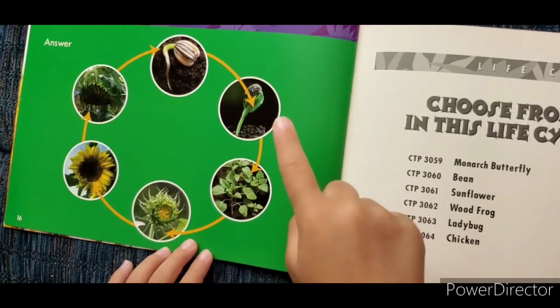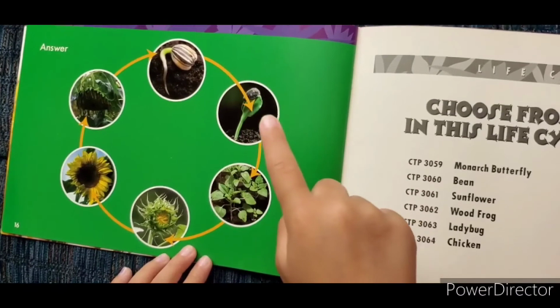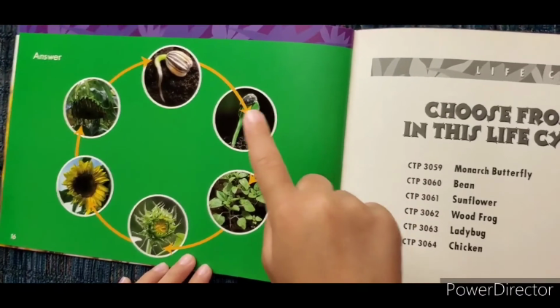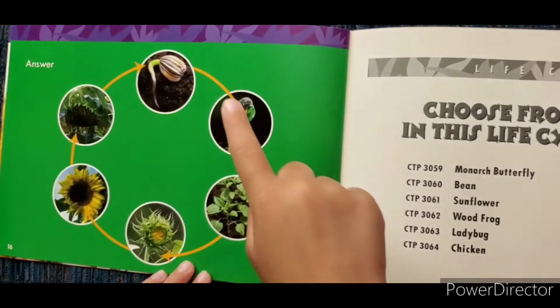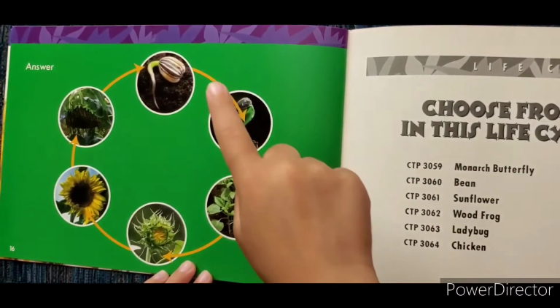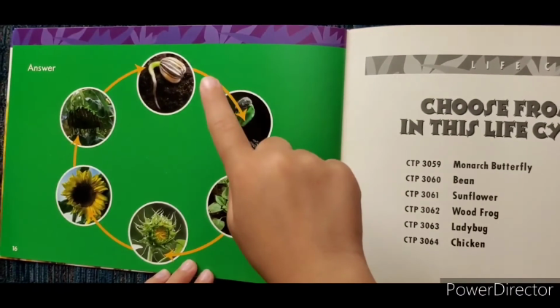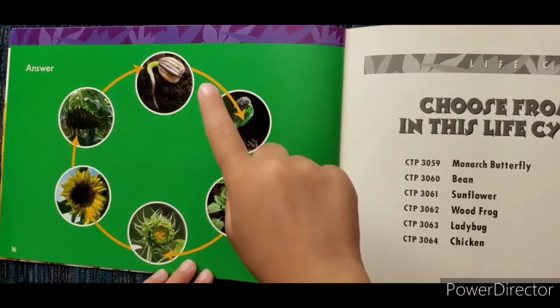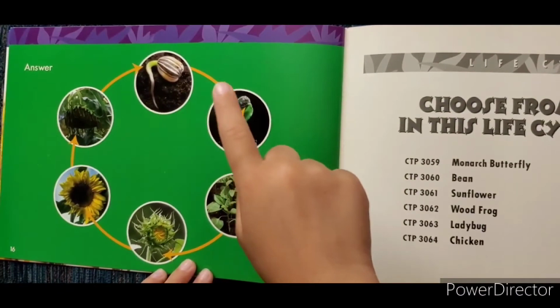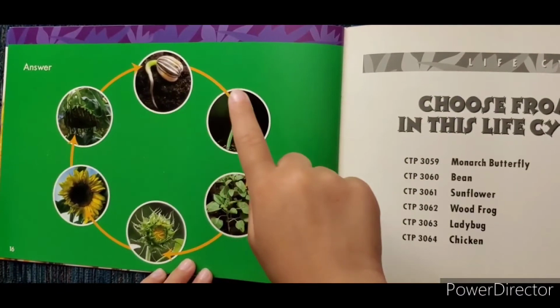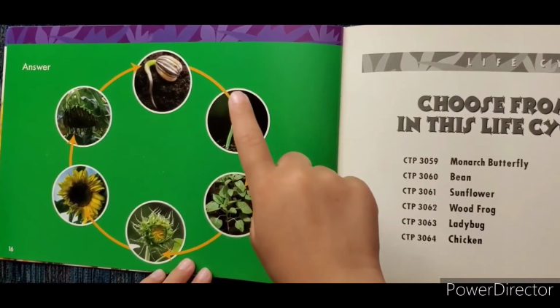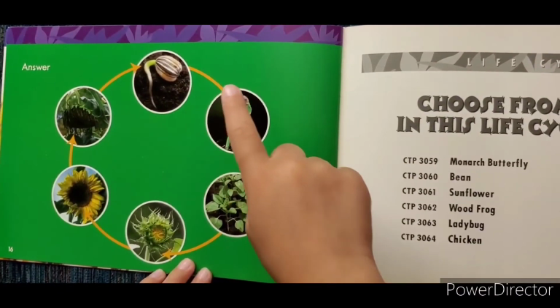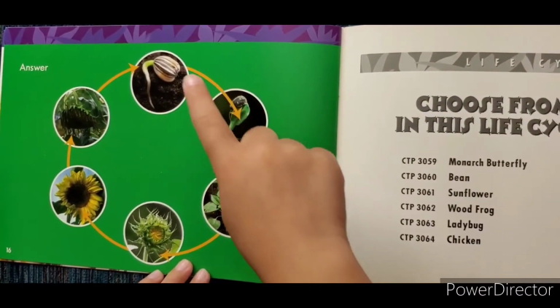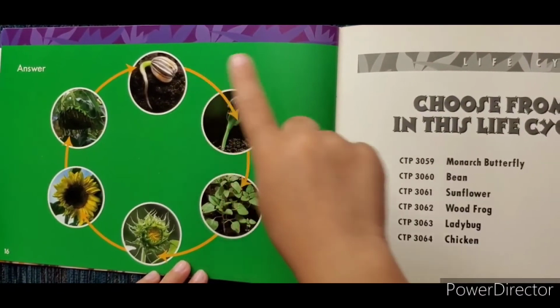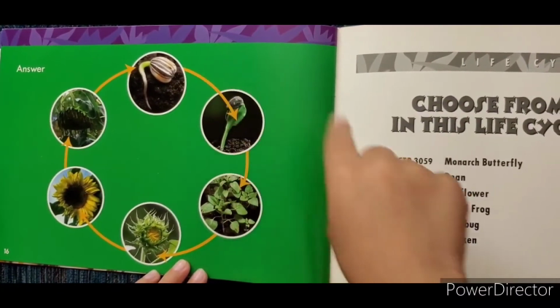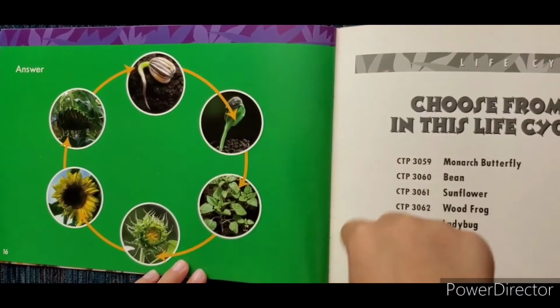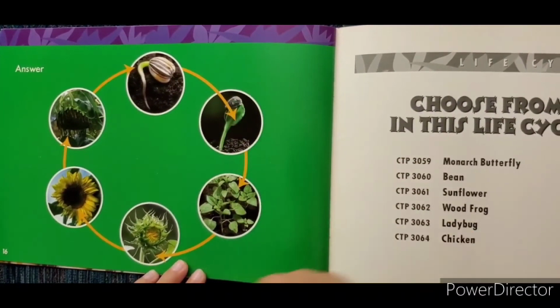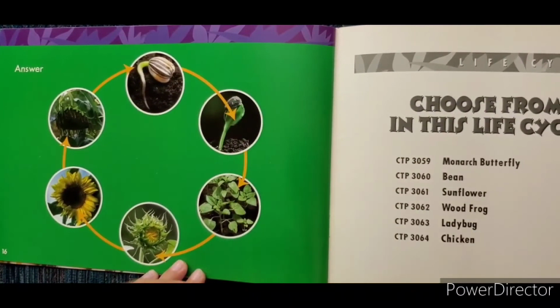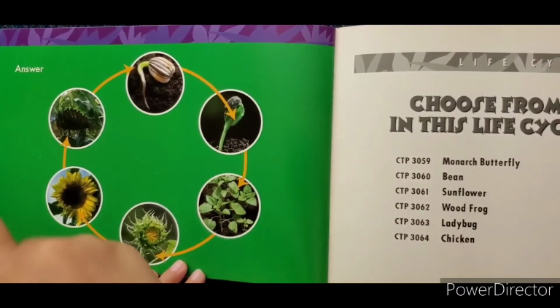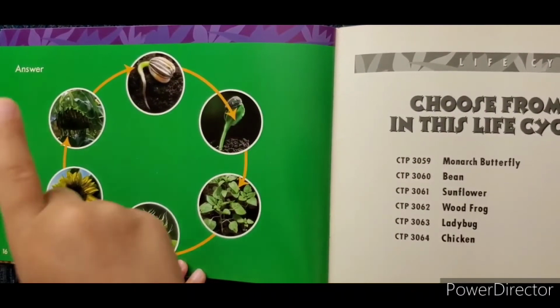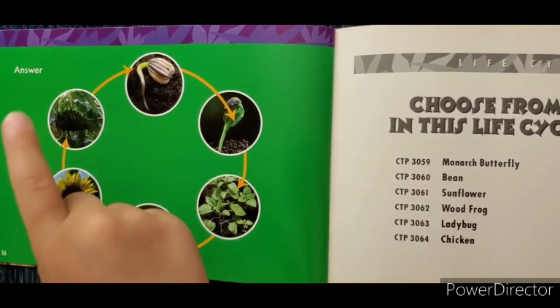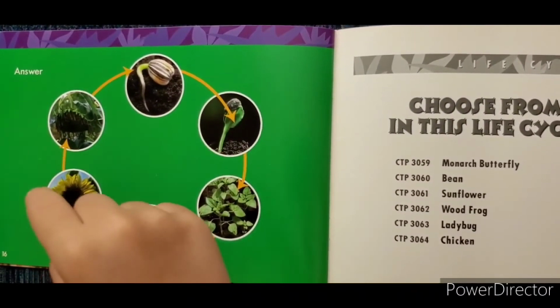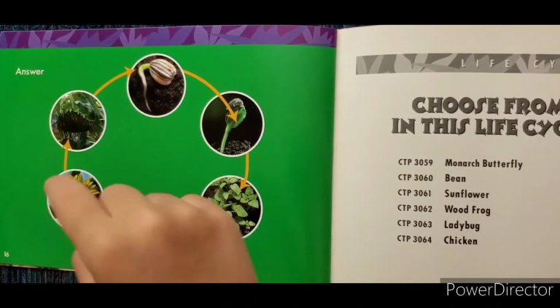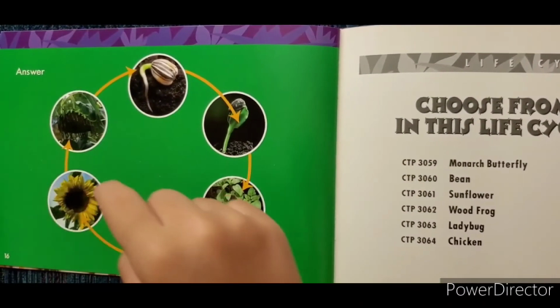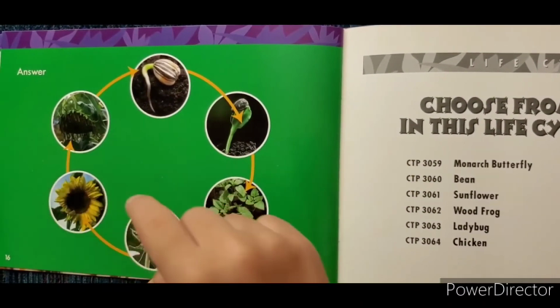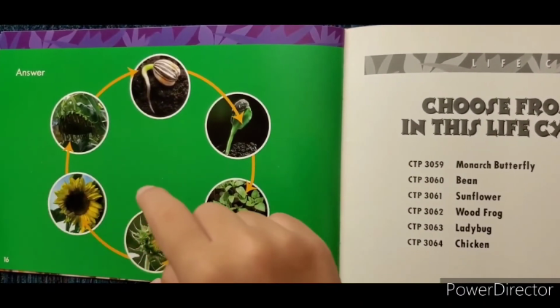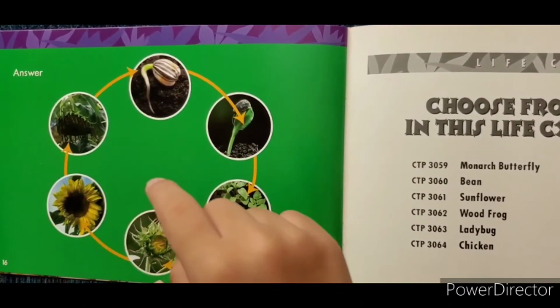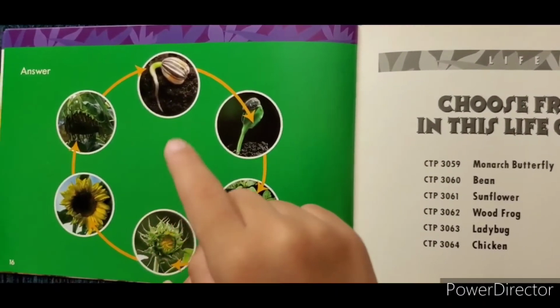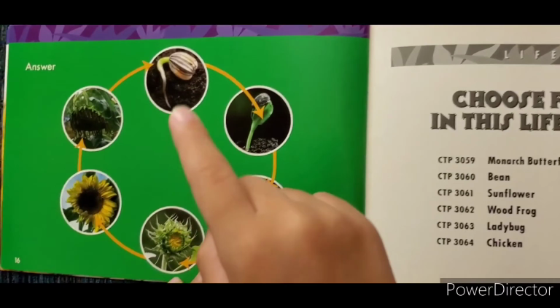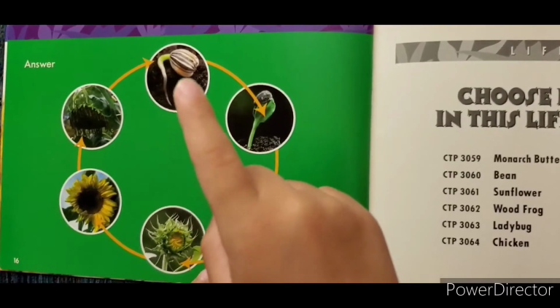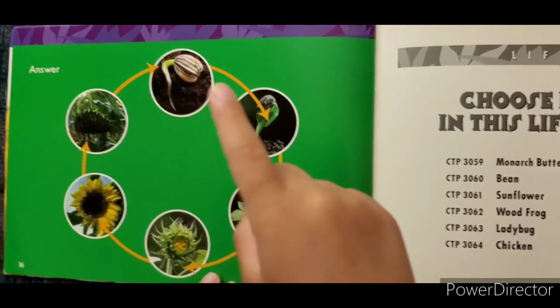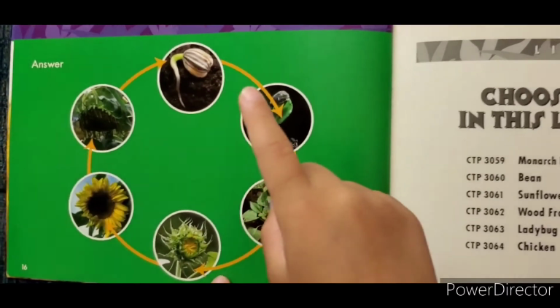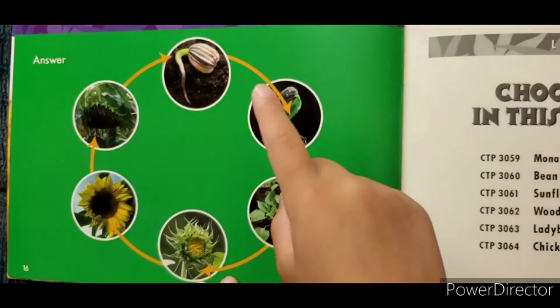This is the cycle. Watch my finger go around. You can help with me.